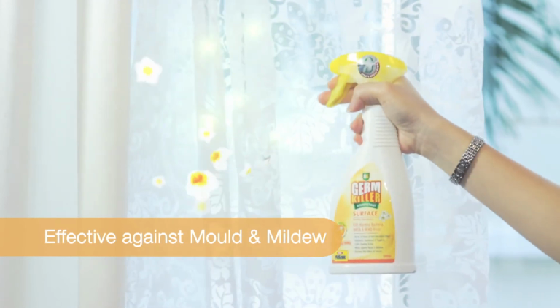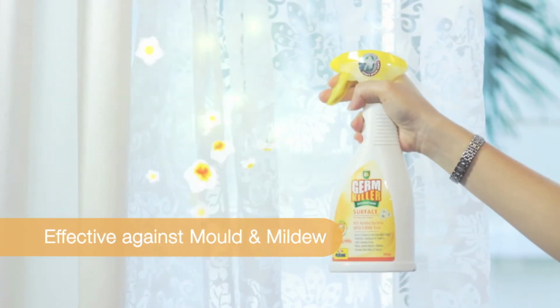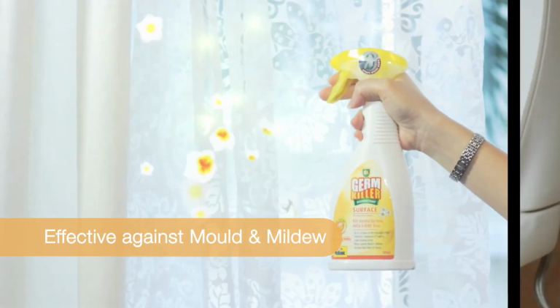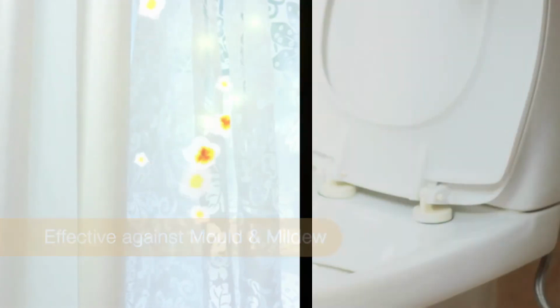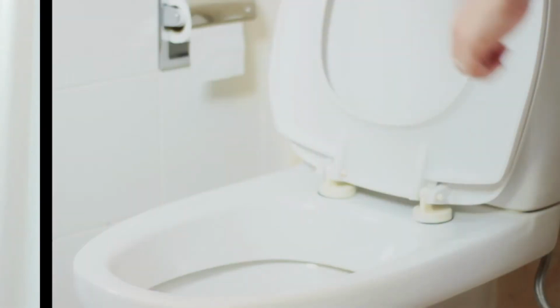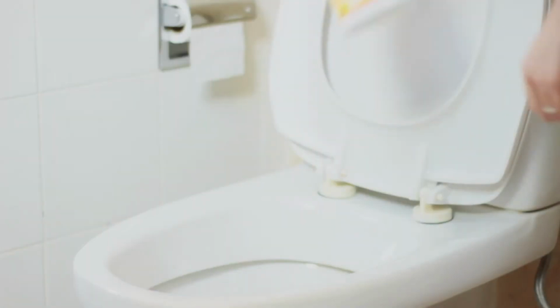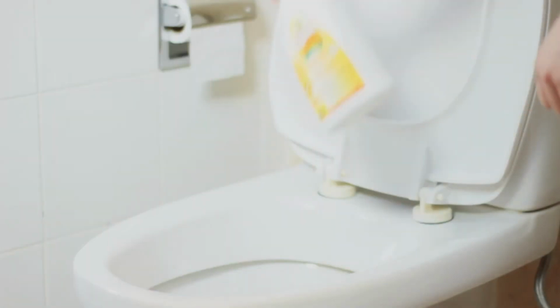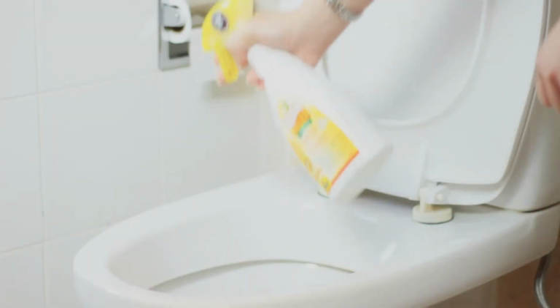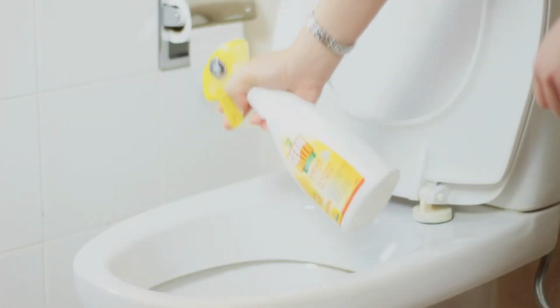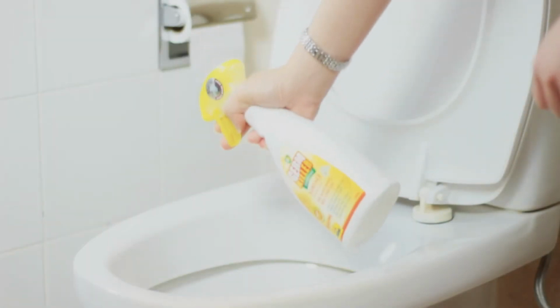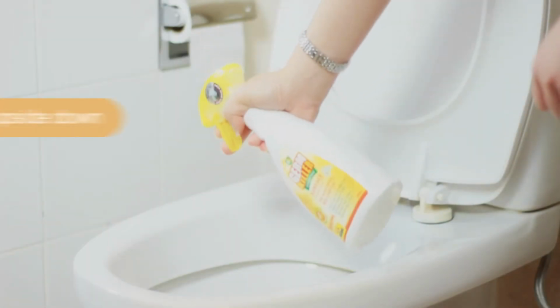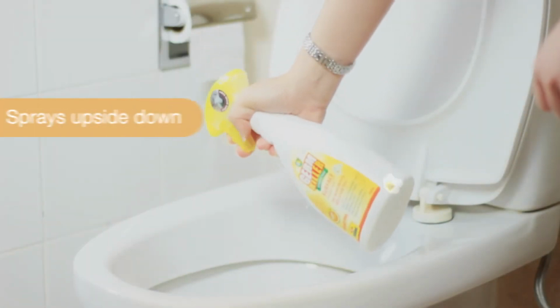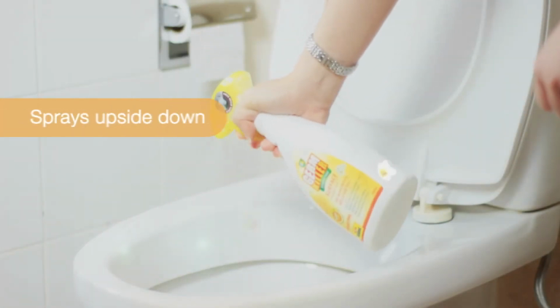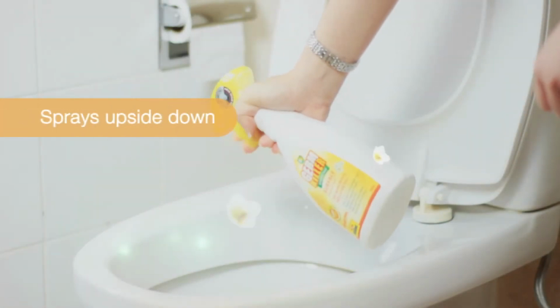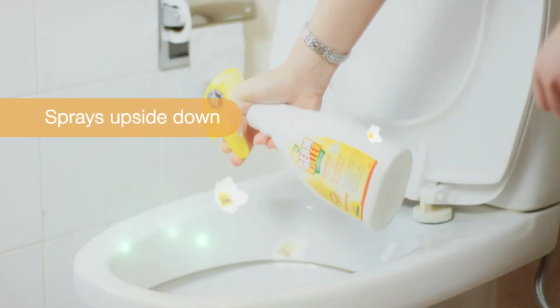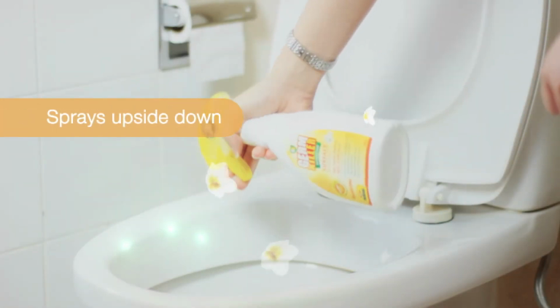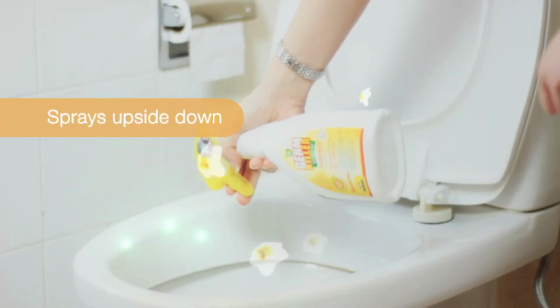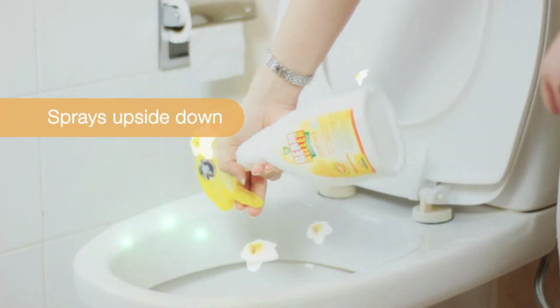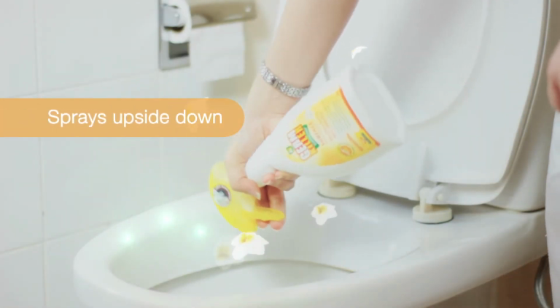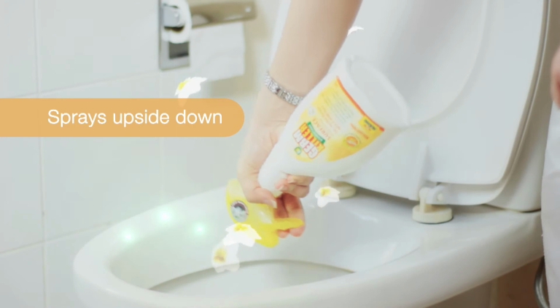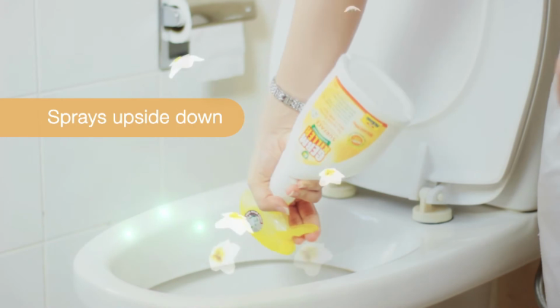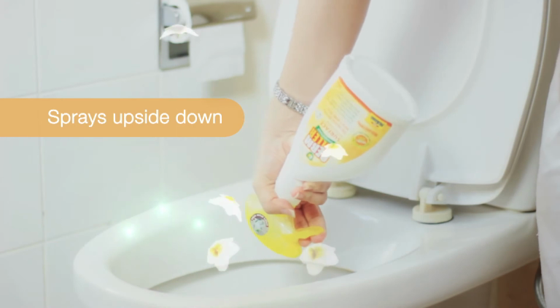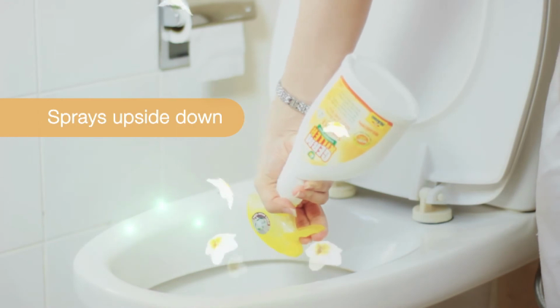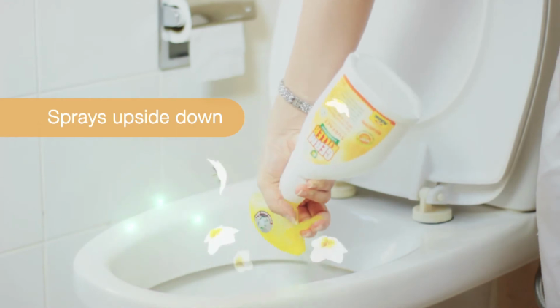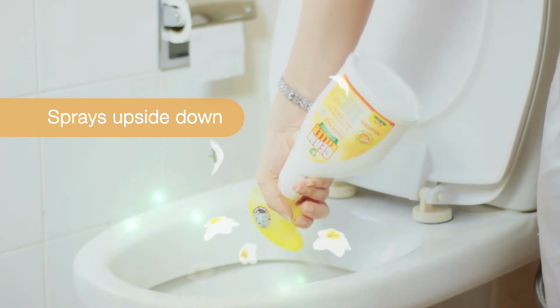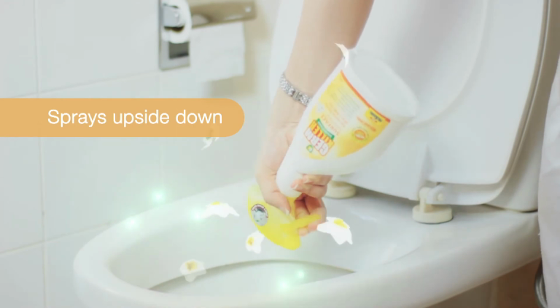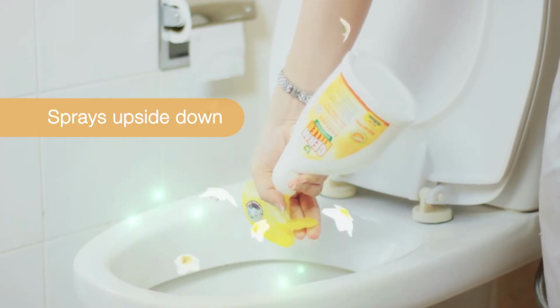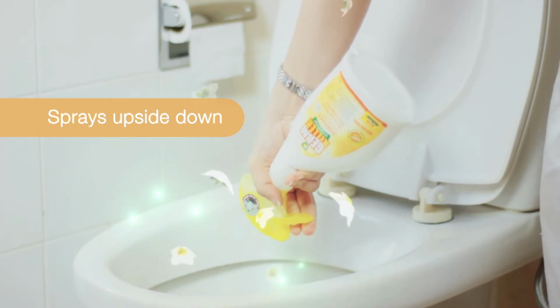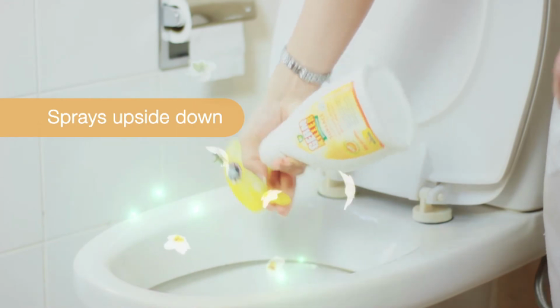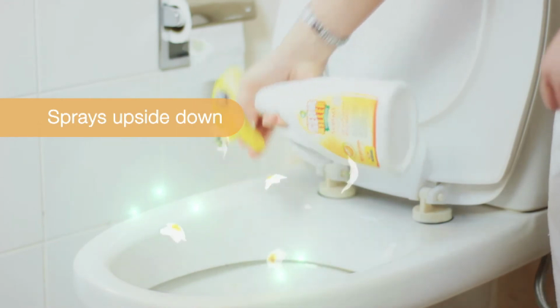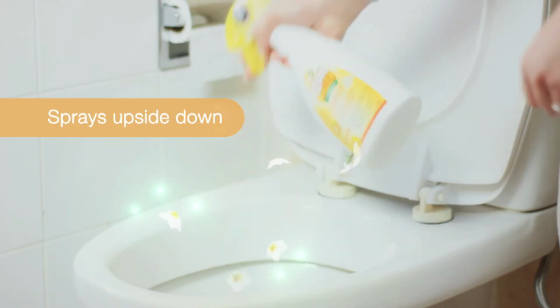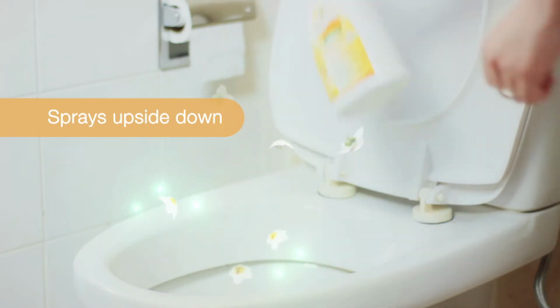The special trigger head sprays upside down, making it easy to disinfect hard-to-reach corners.